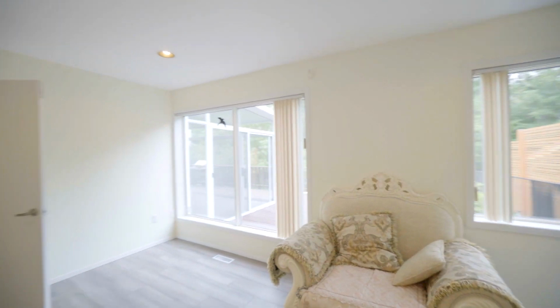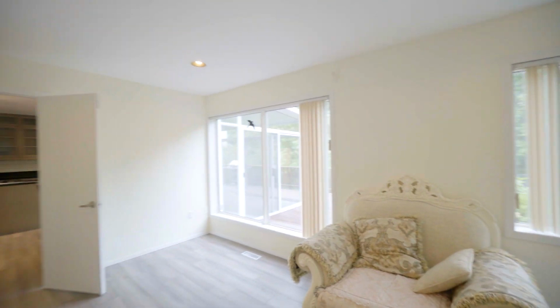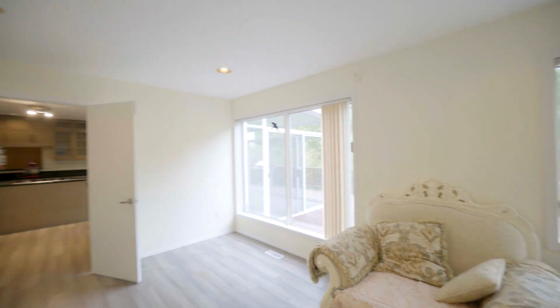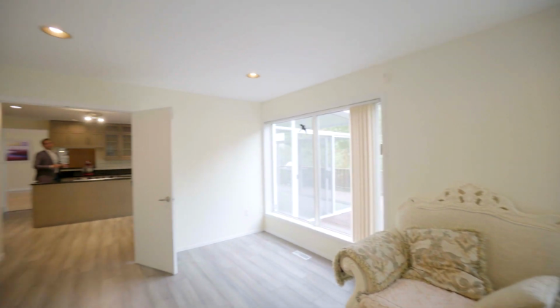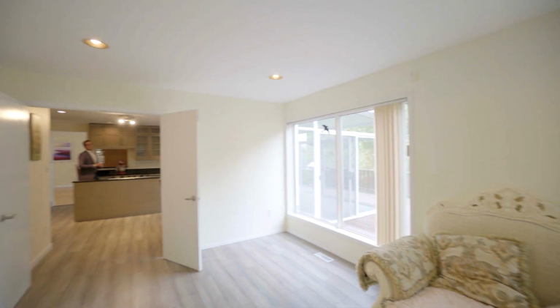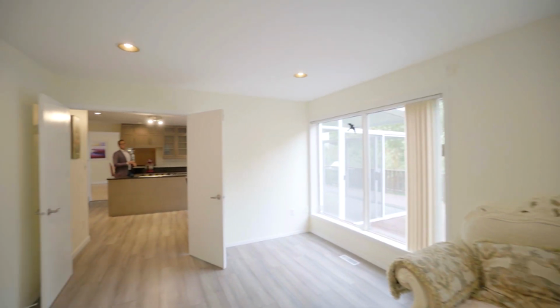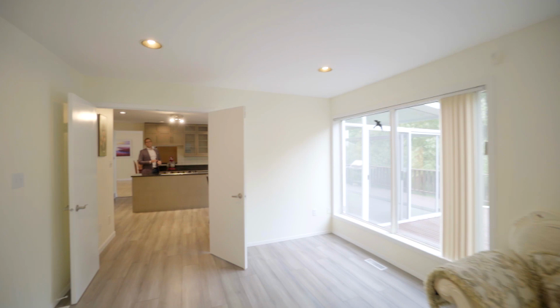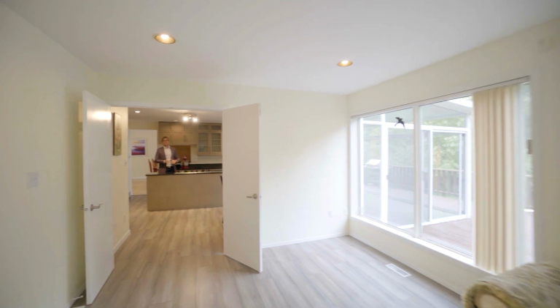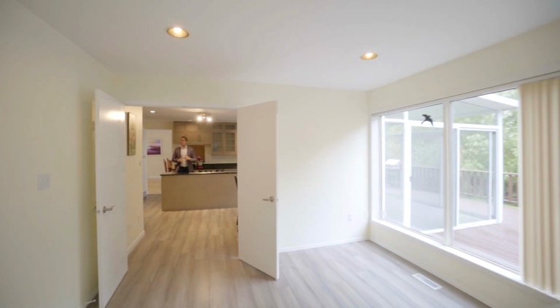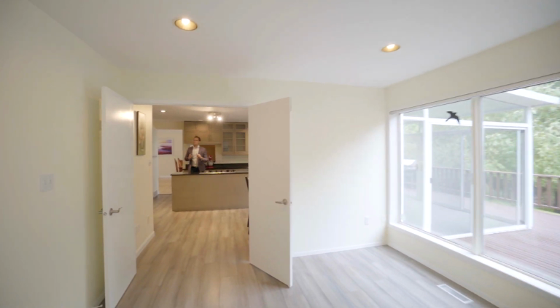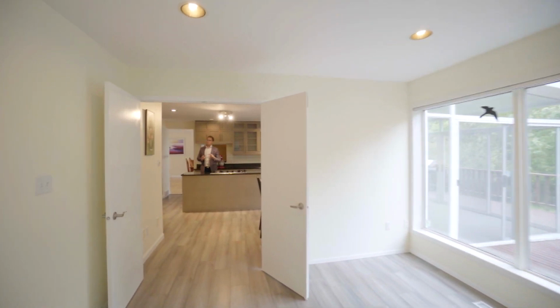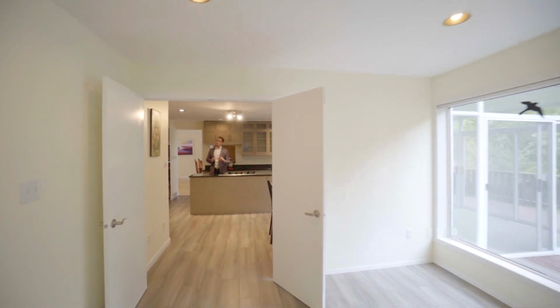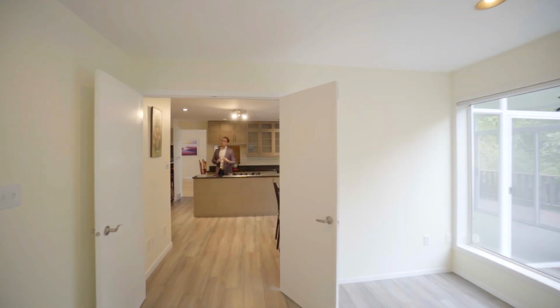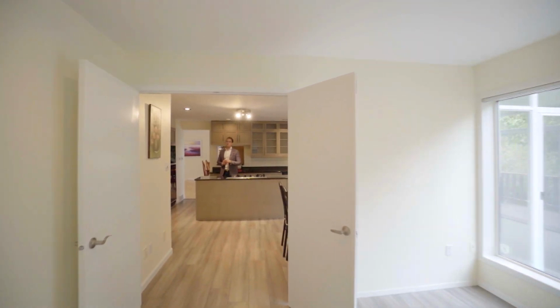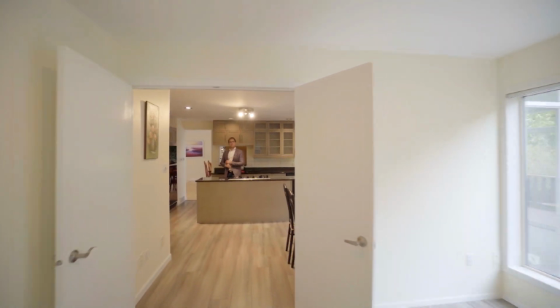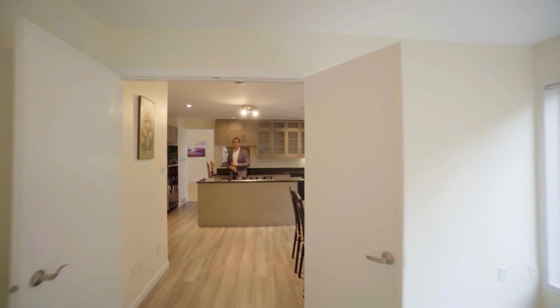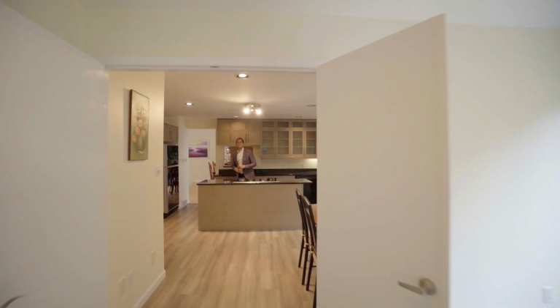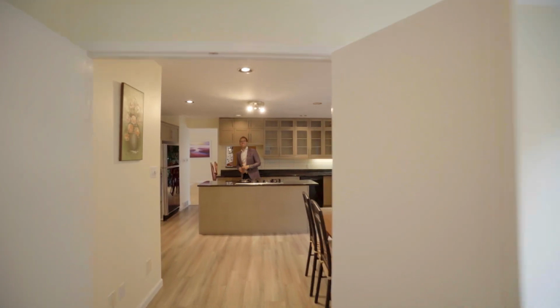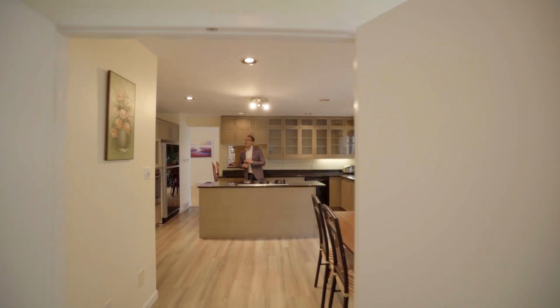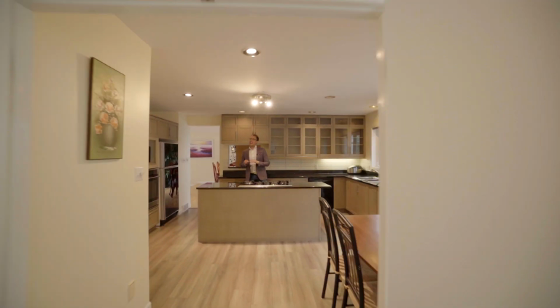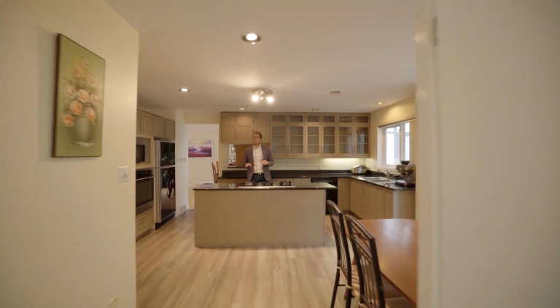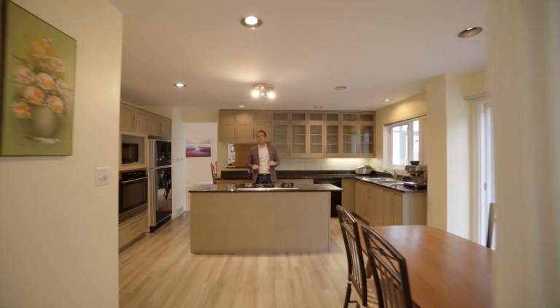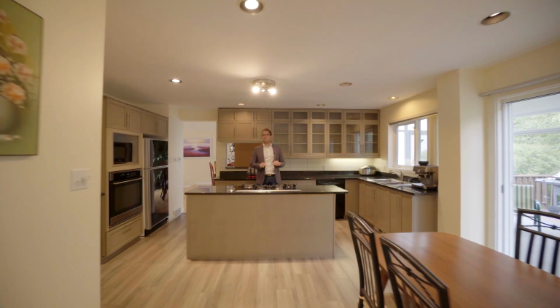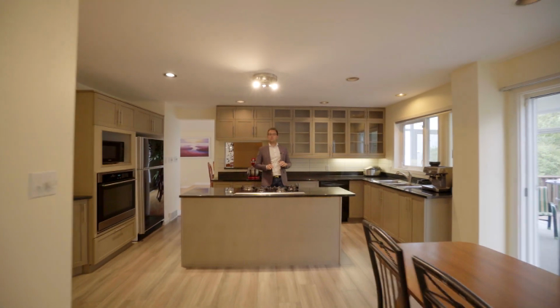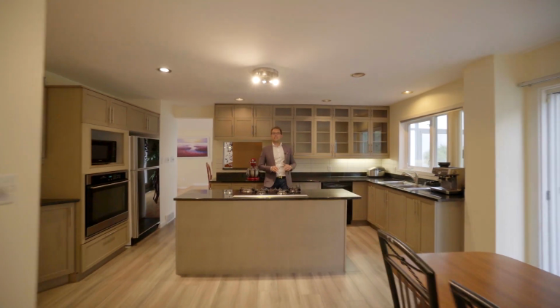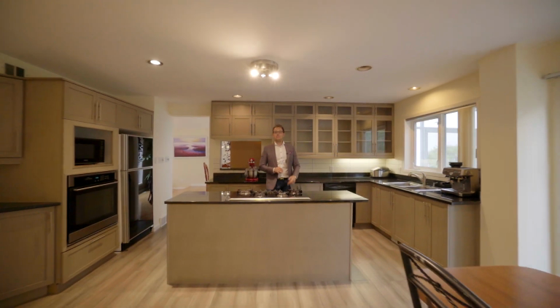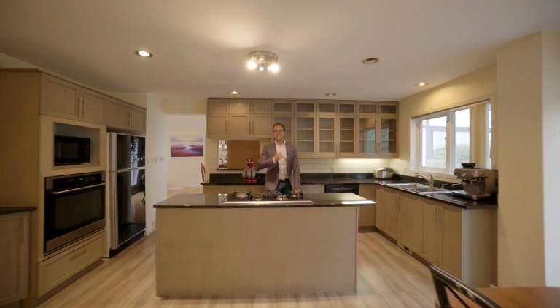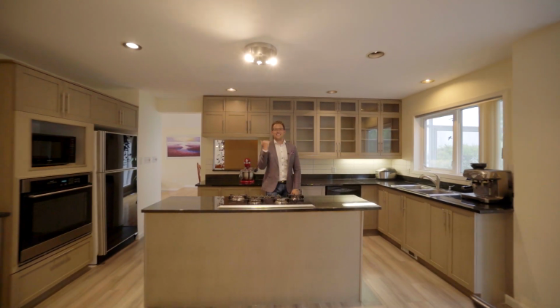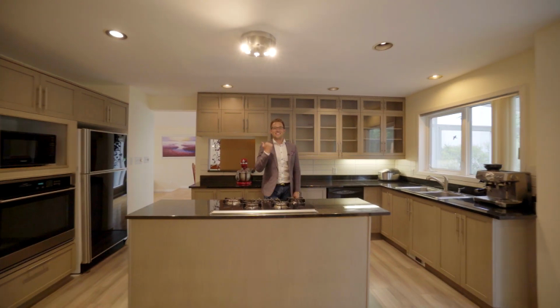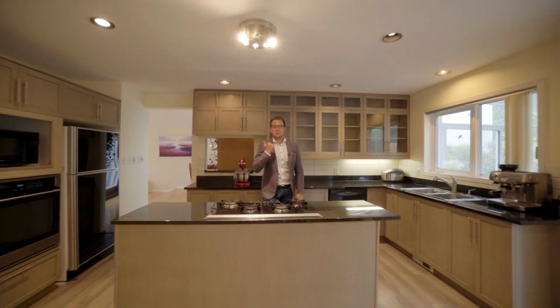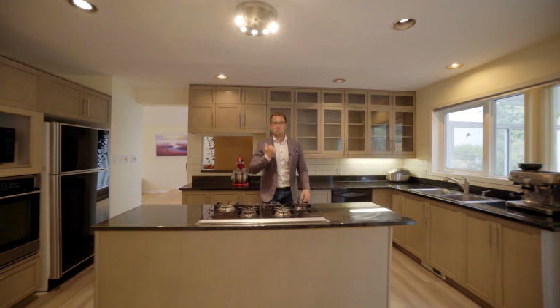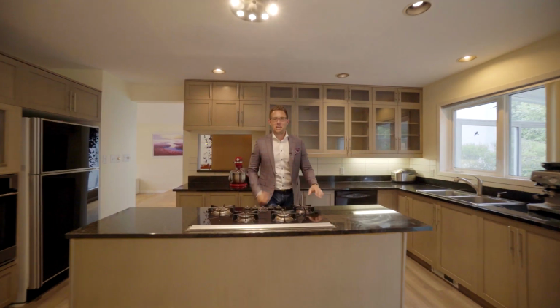But we're not done yet. We have three more bedrooms upstairs to see, and a fully-finished basement, so let's go have a look.